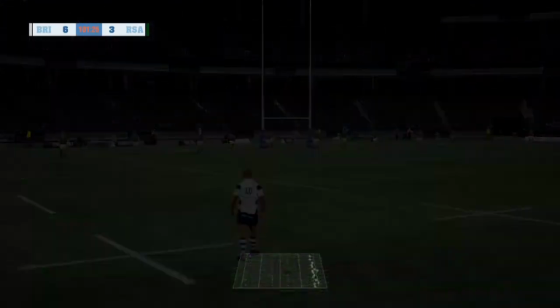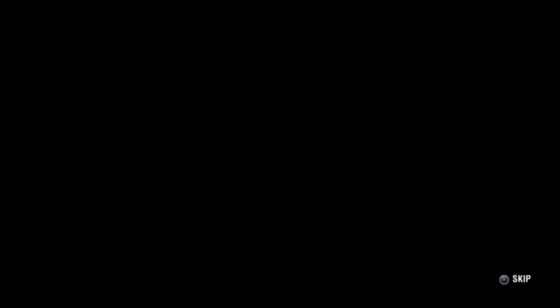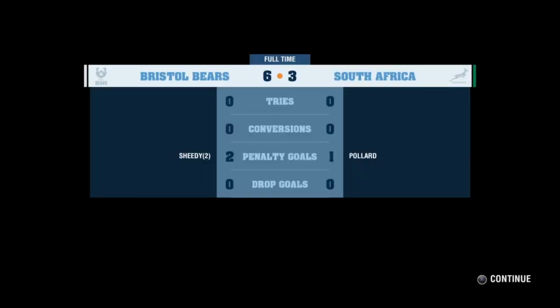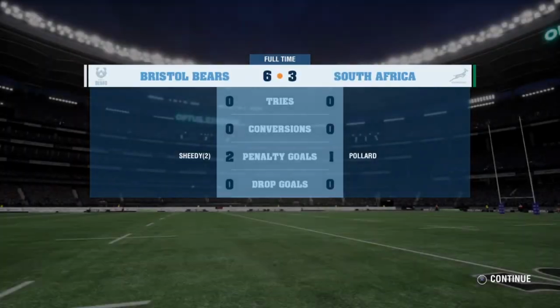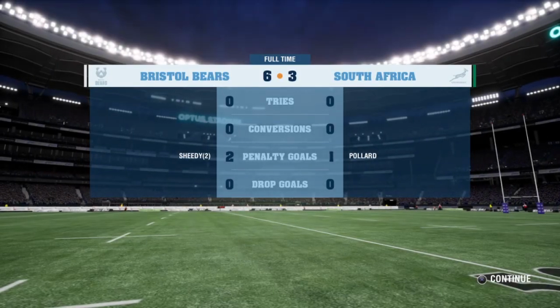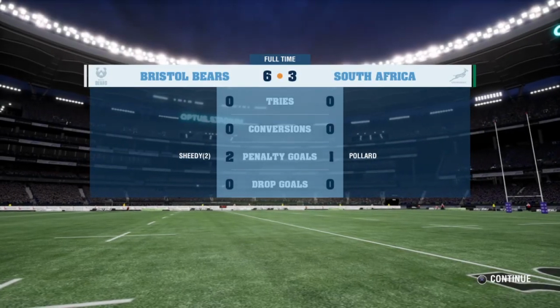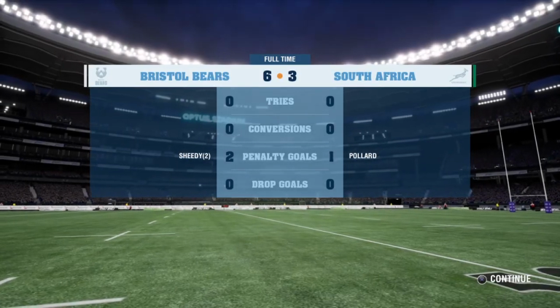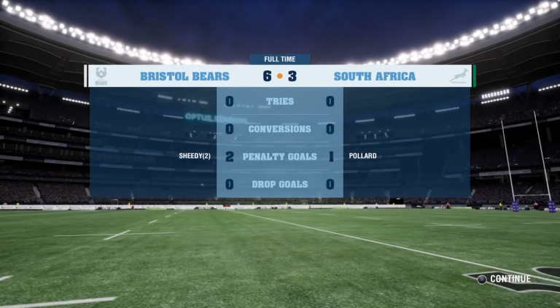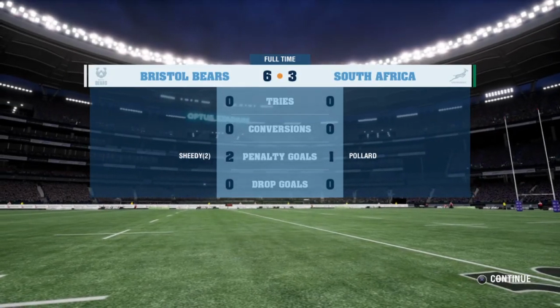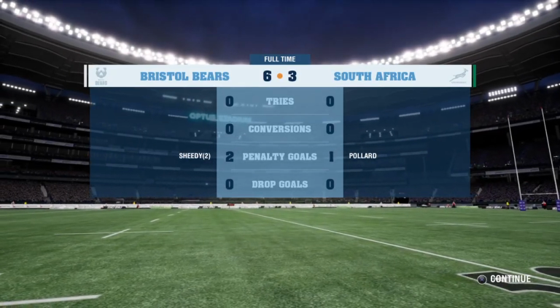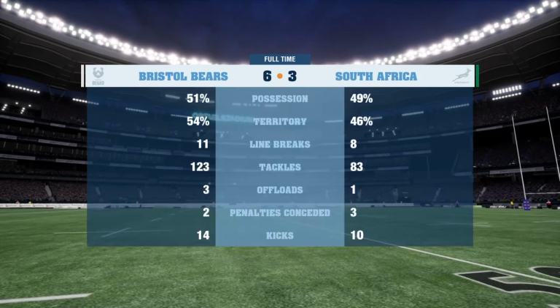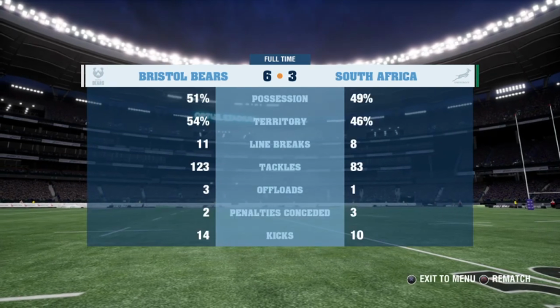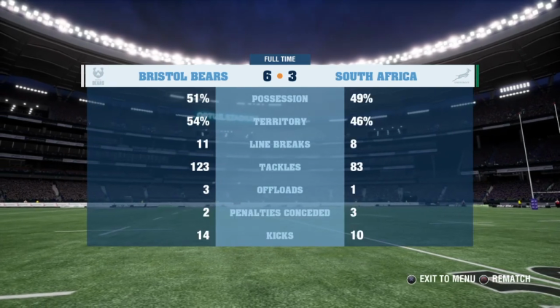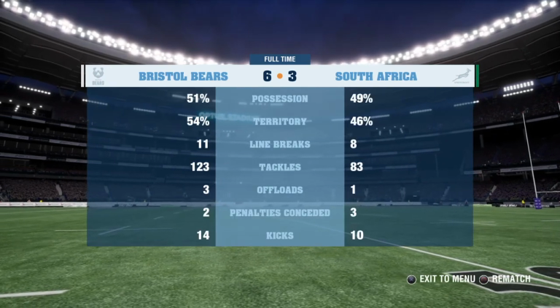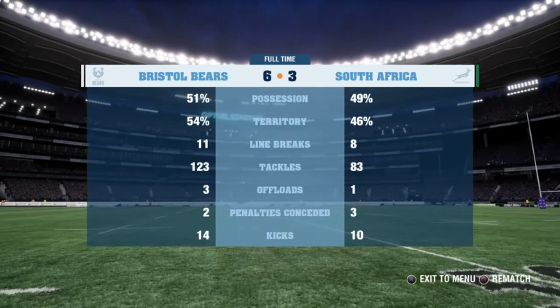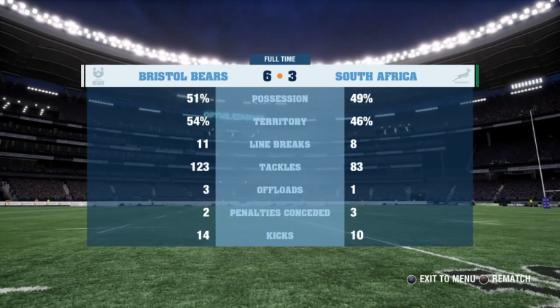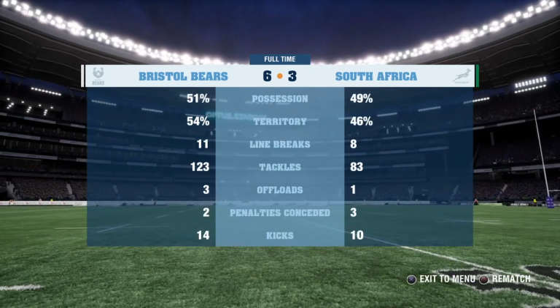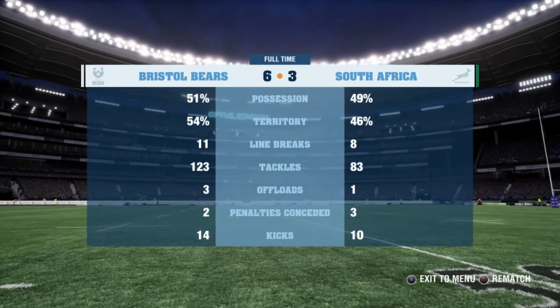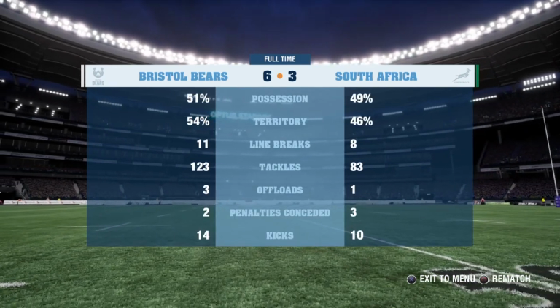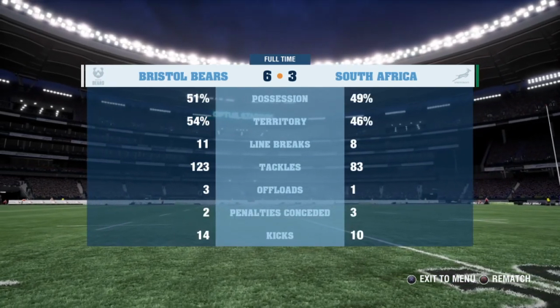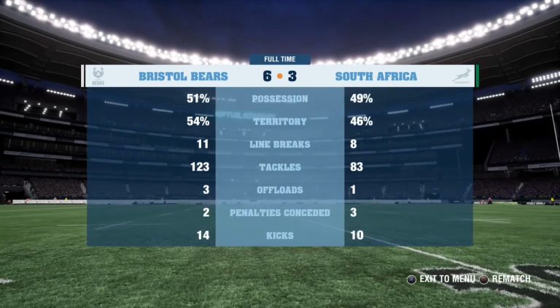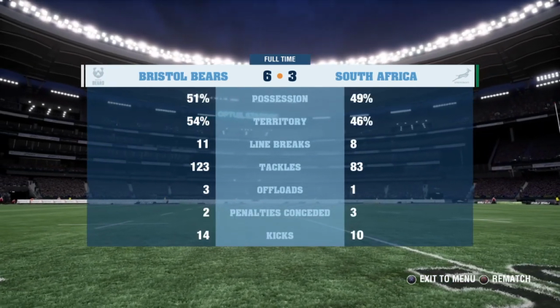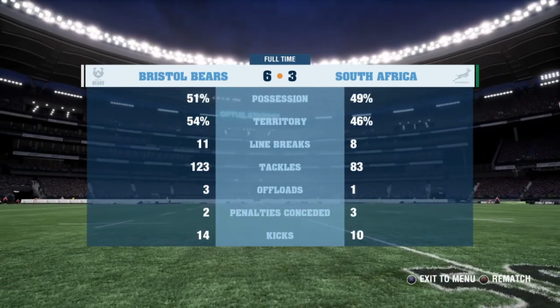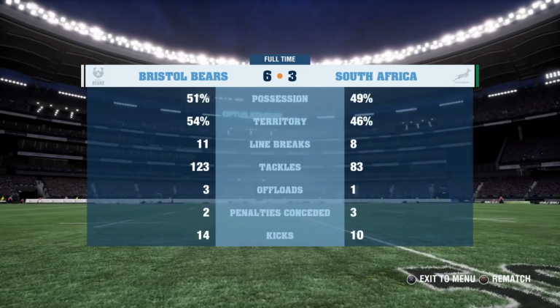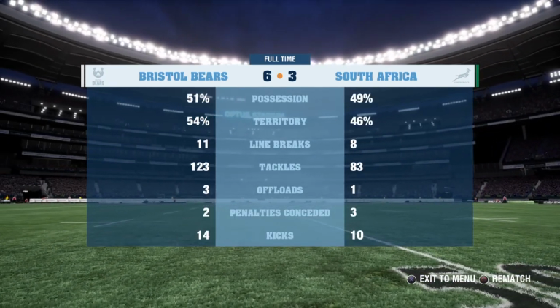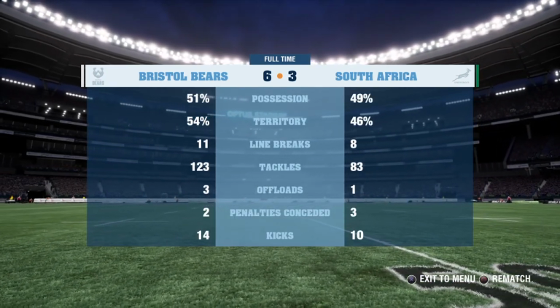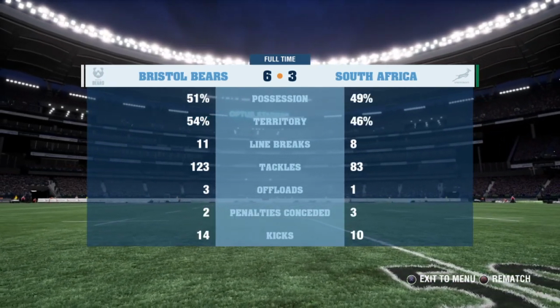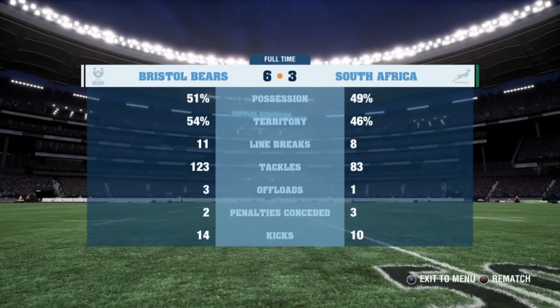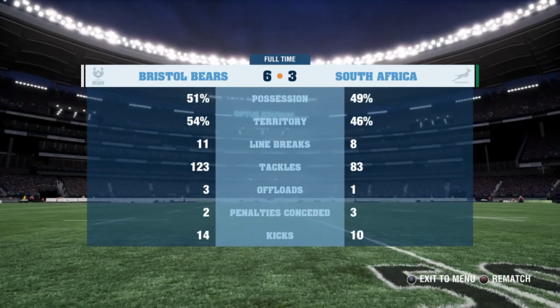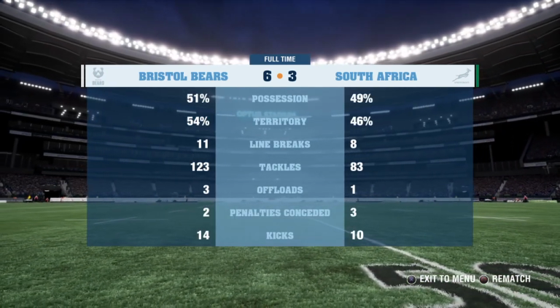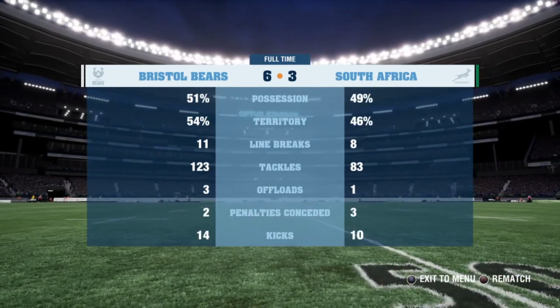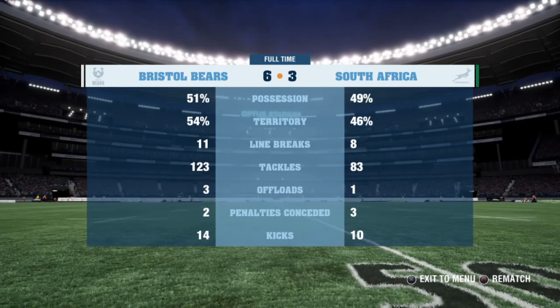The Bears get the win — the Bears victorious here. What an impressive match it was.